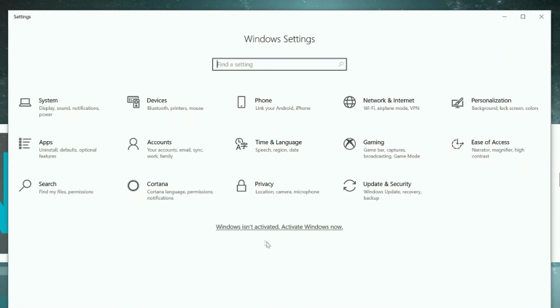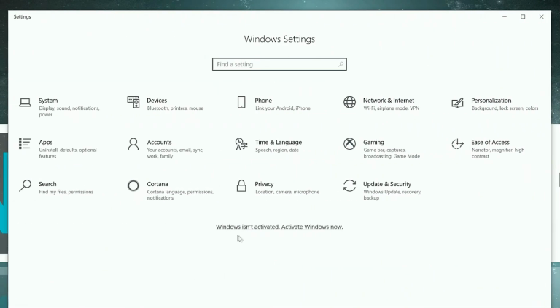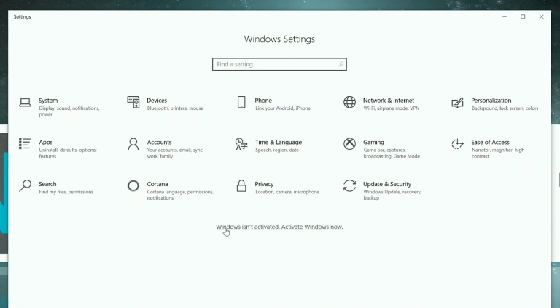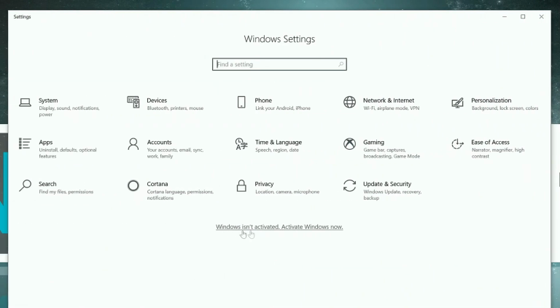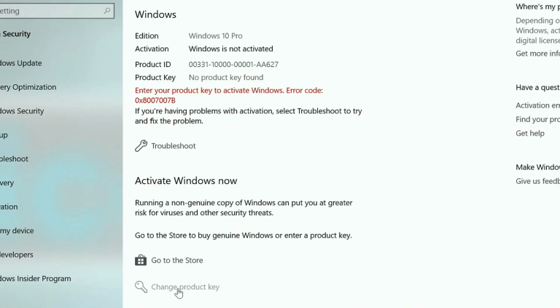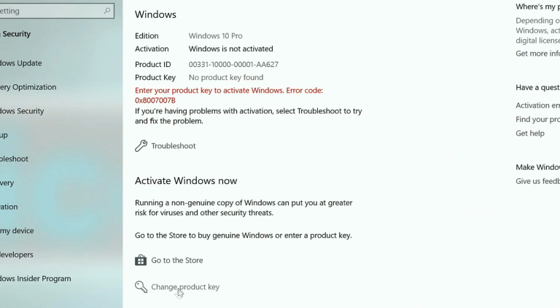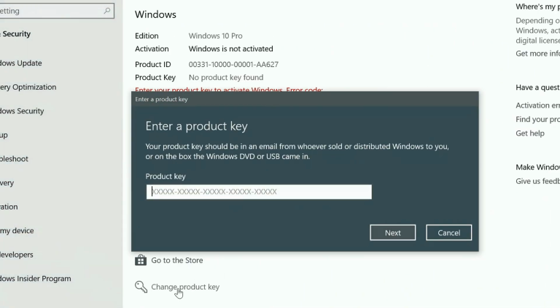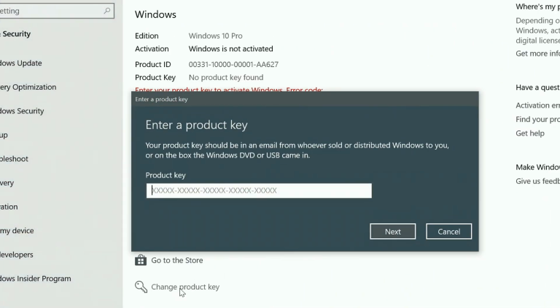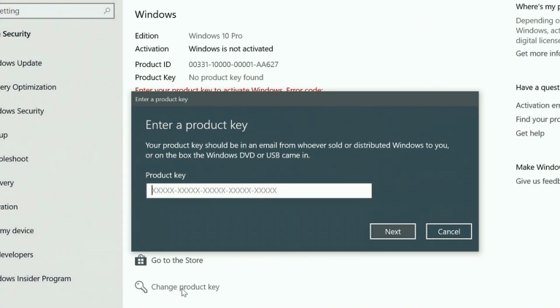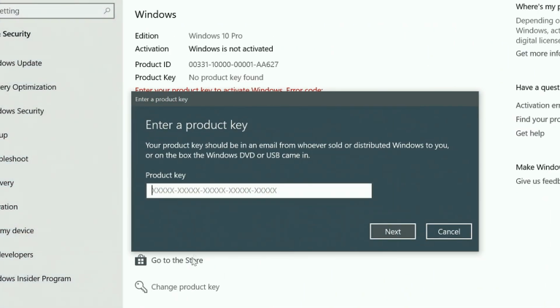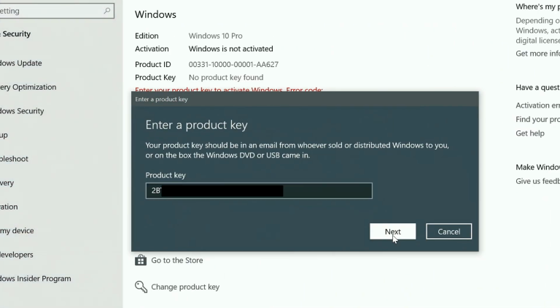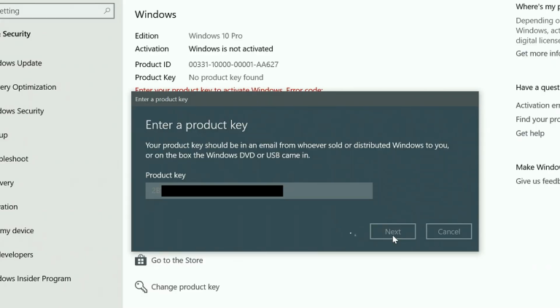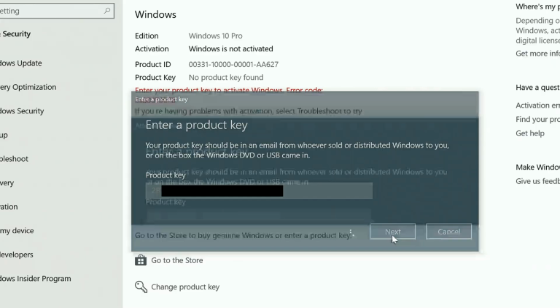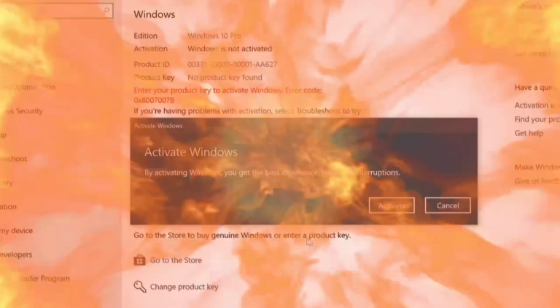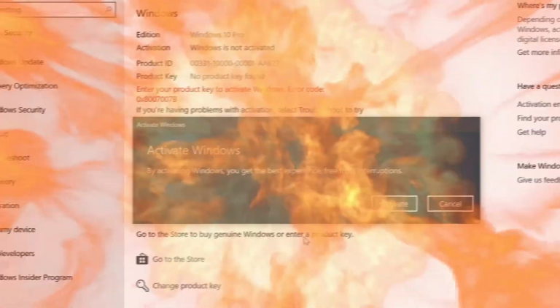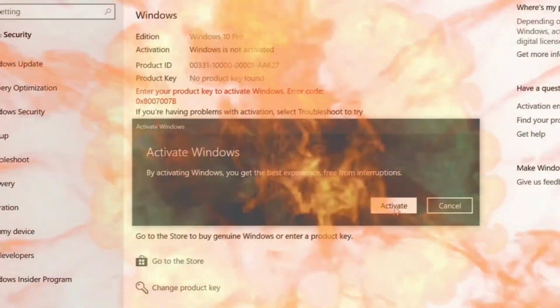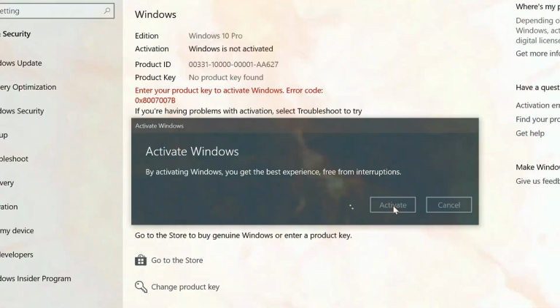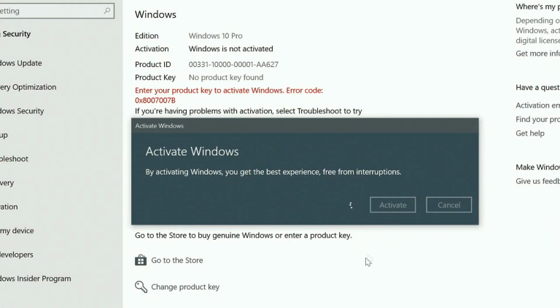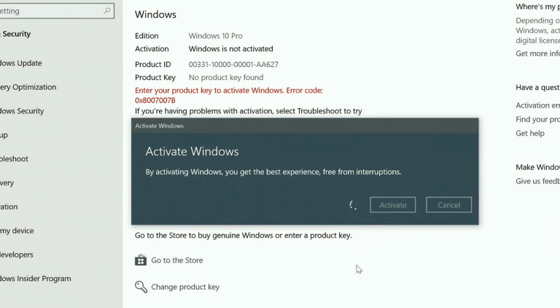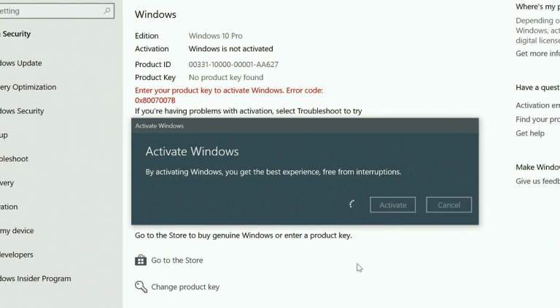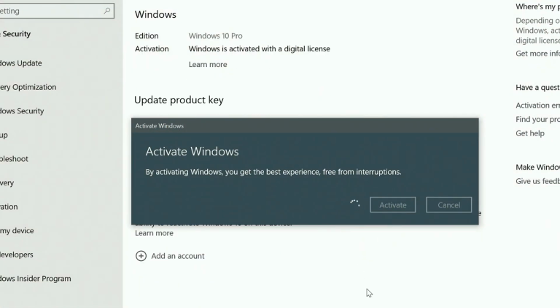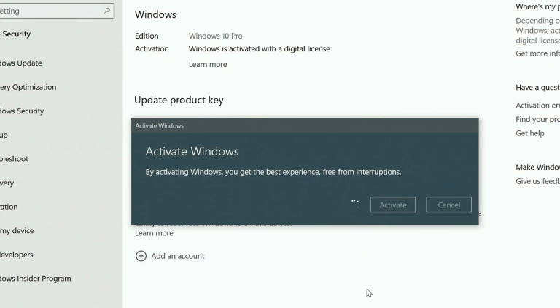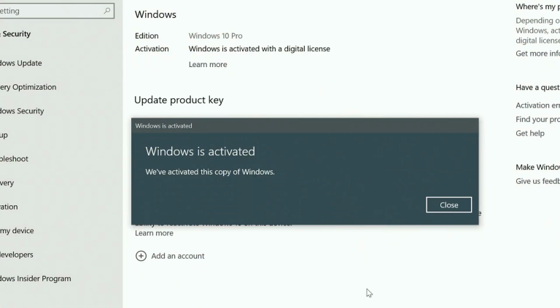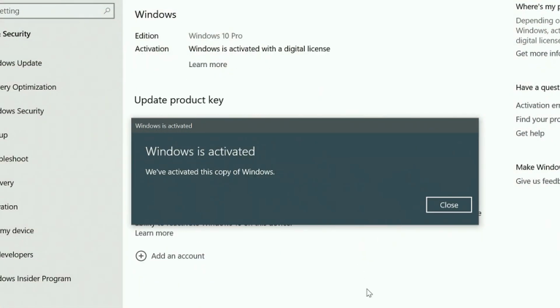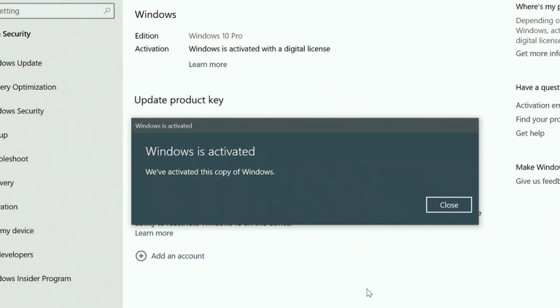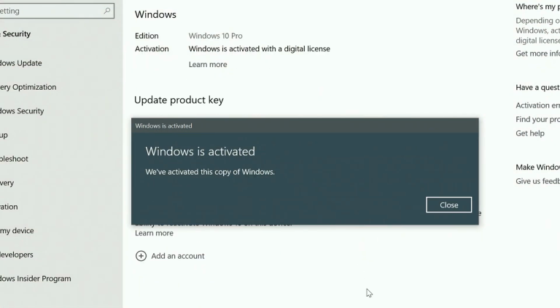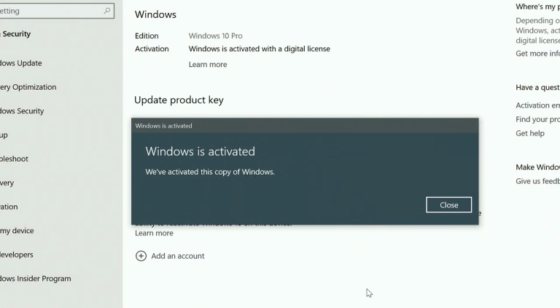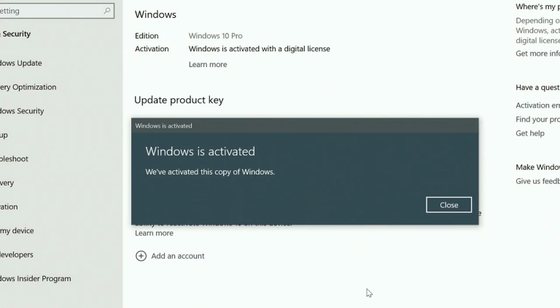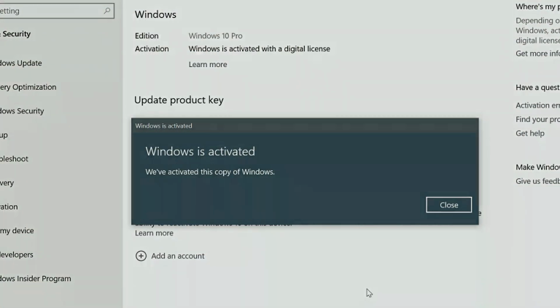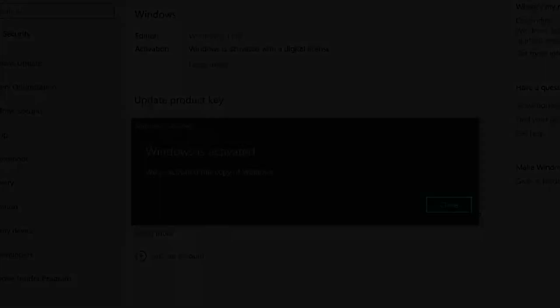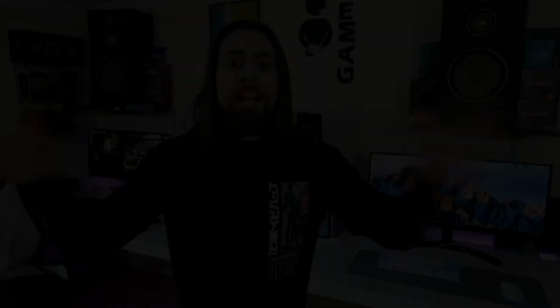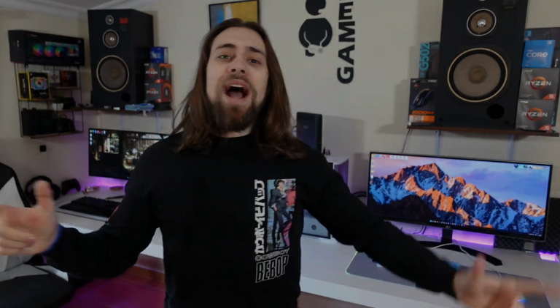After the payment you'll receive the key in your account and all you need to do is introduce it in your Windows settings and you have an activated system.